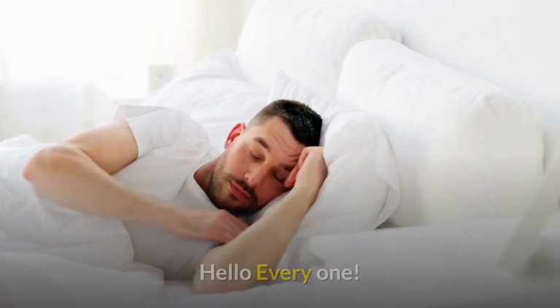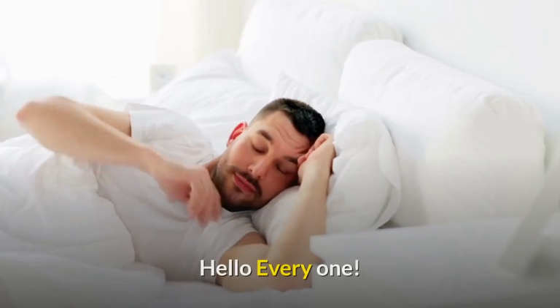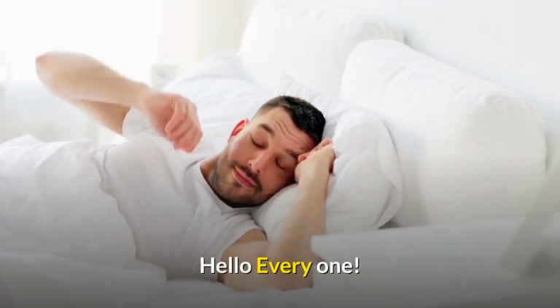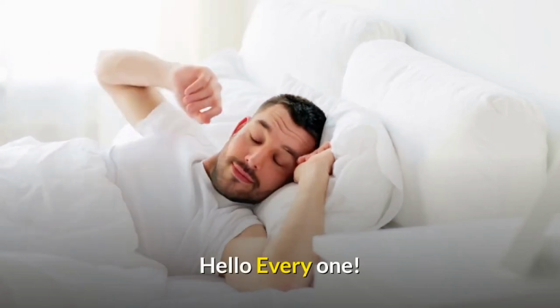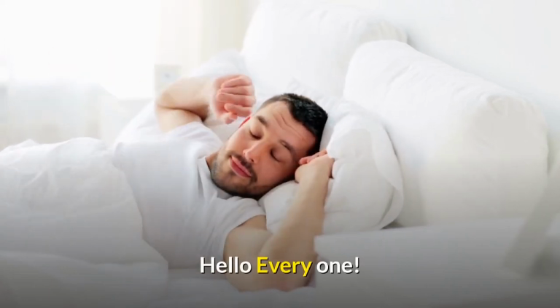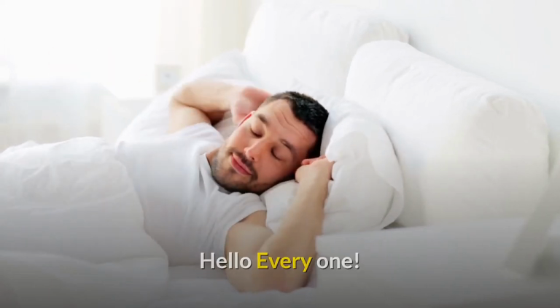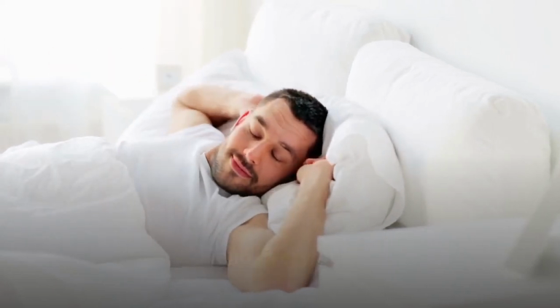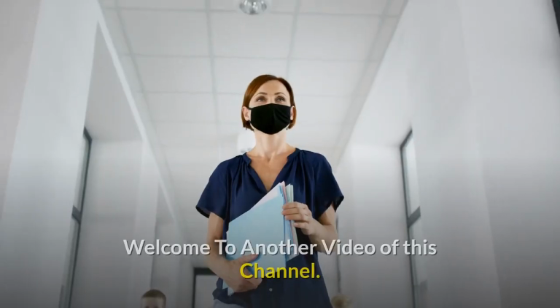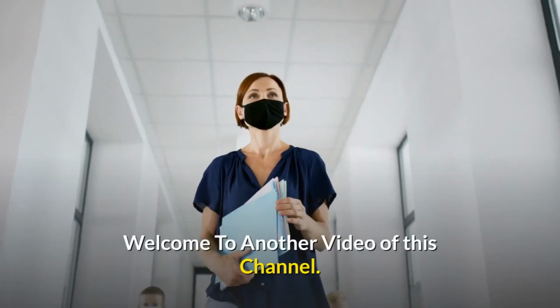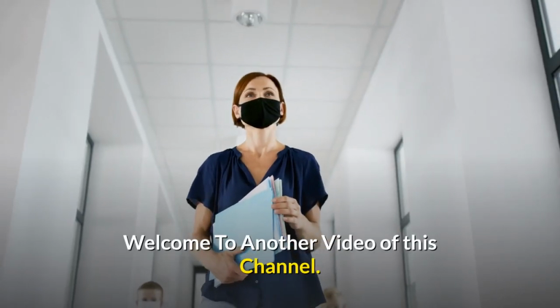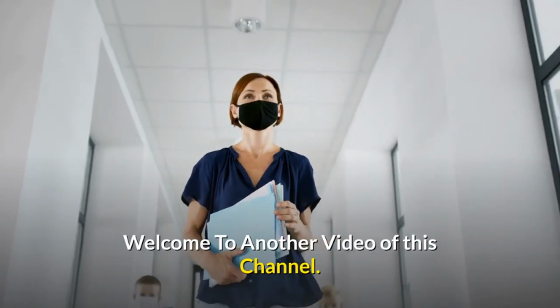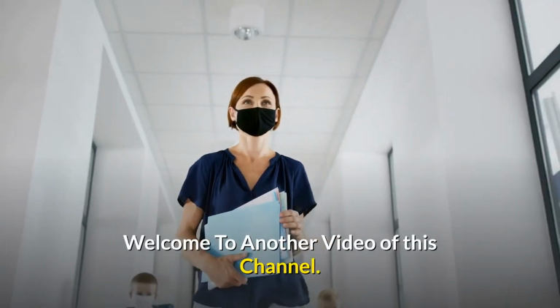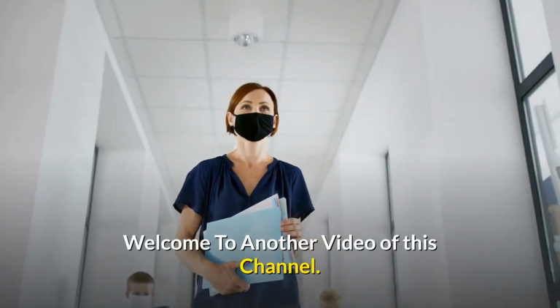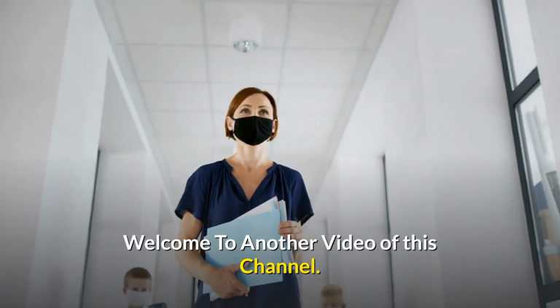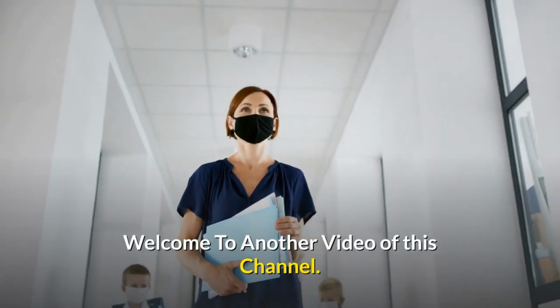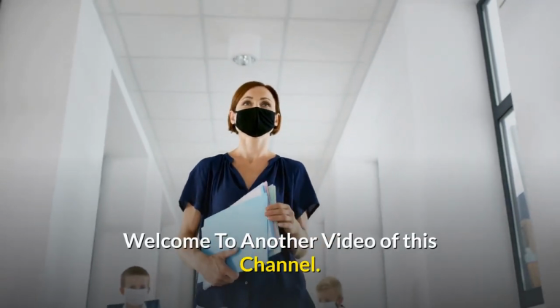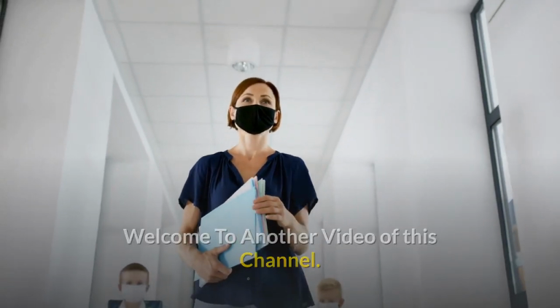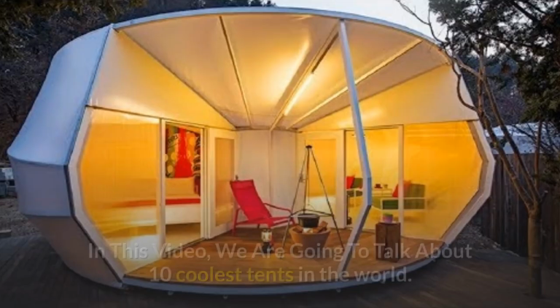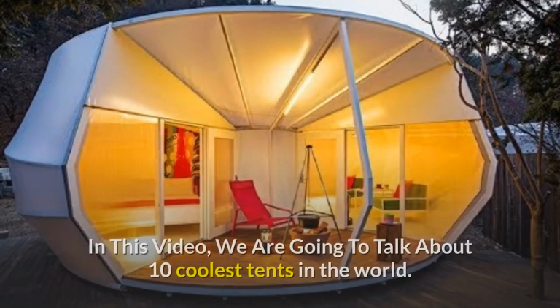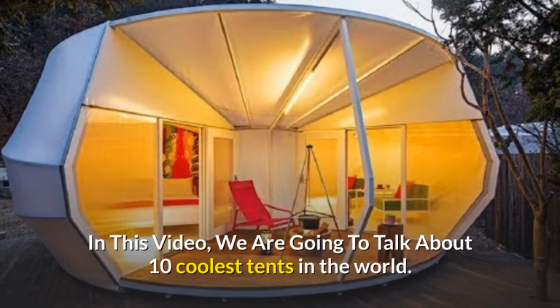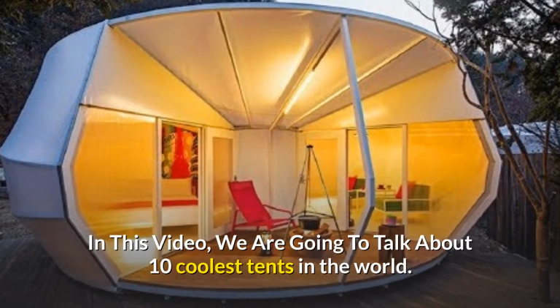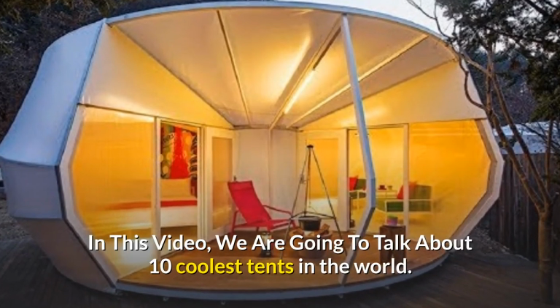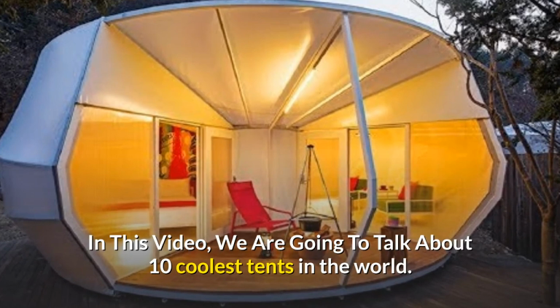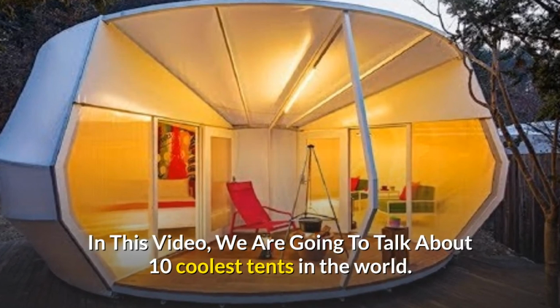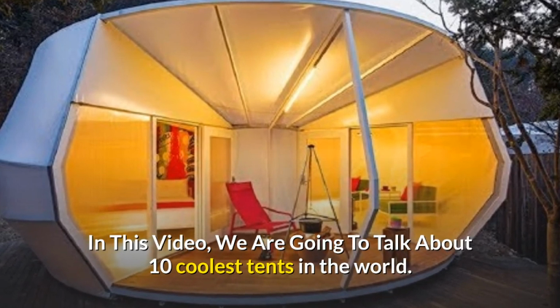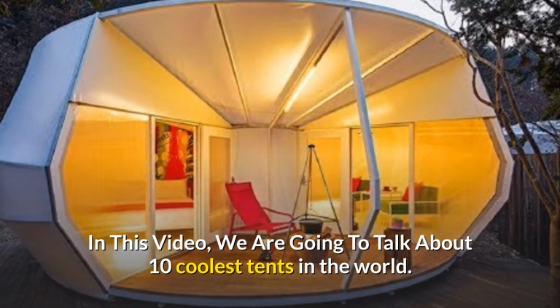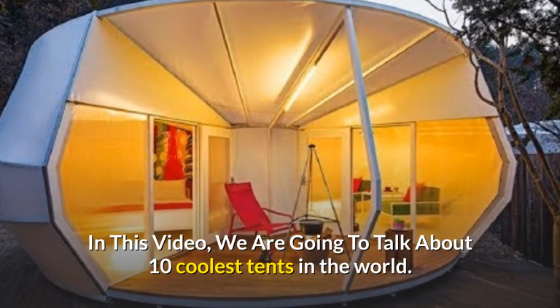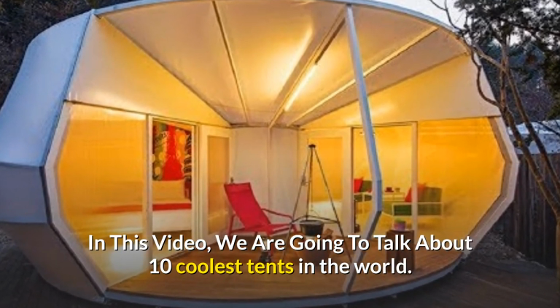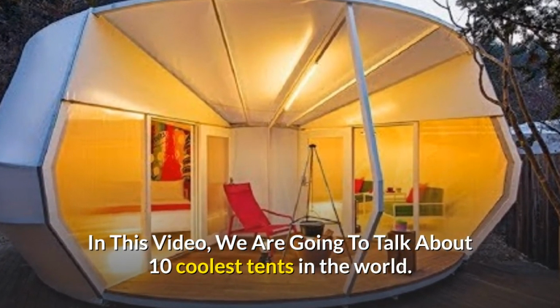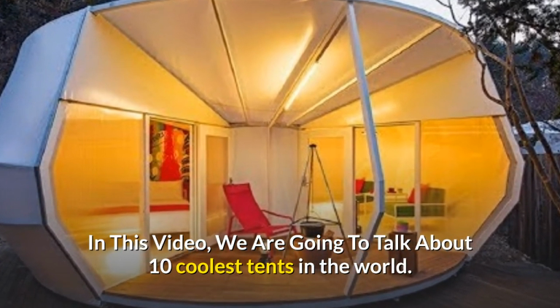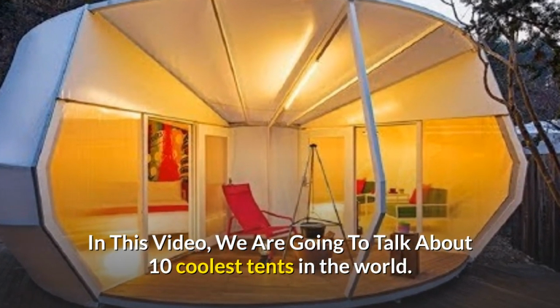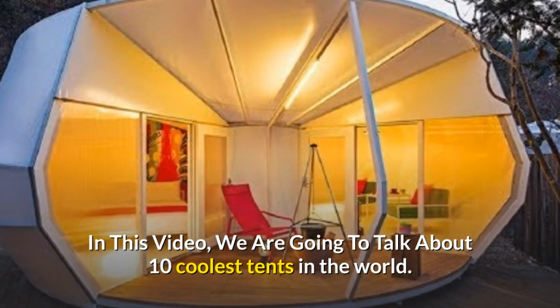Hello everyone. Welcome to another video of this channel. In this video, we are going to talk about 10 coolest tents in the world.